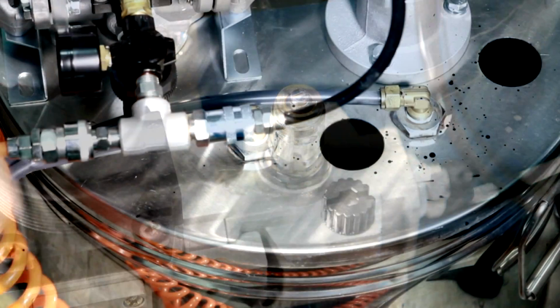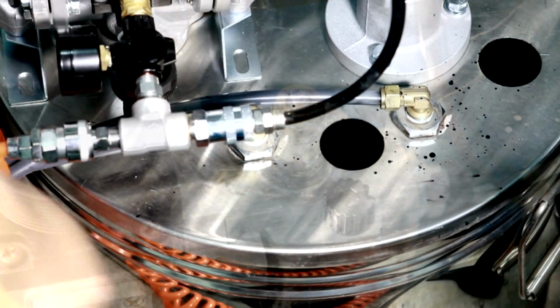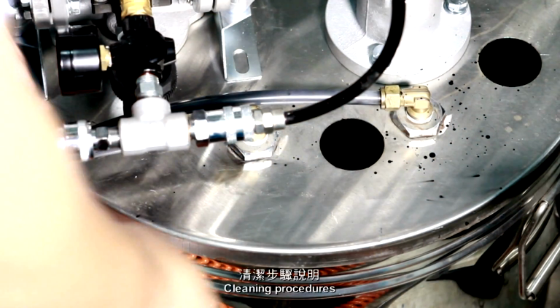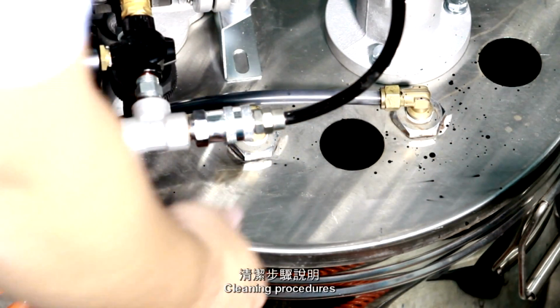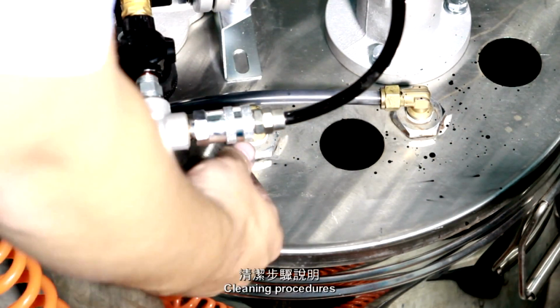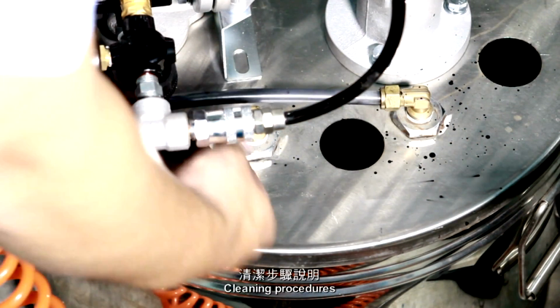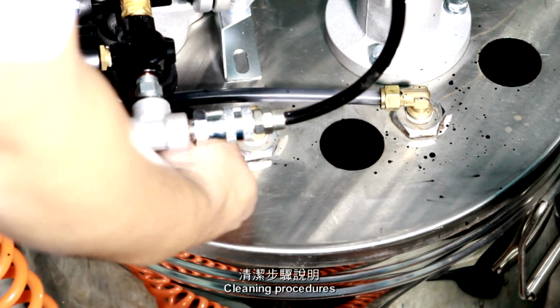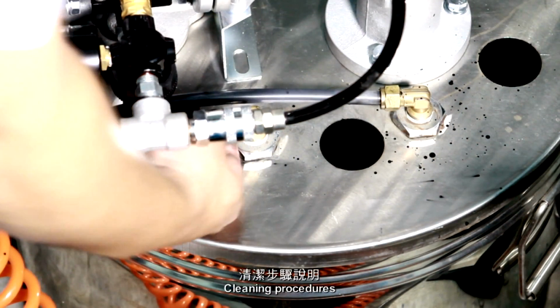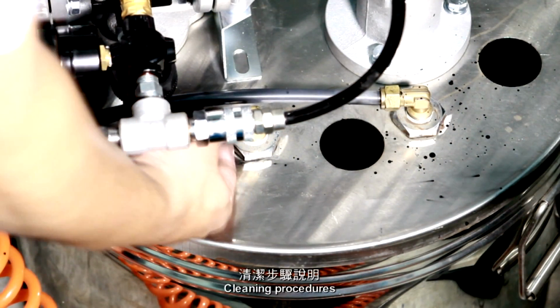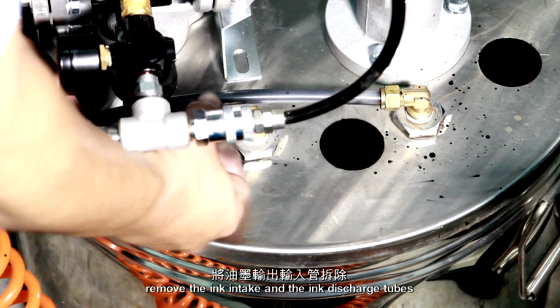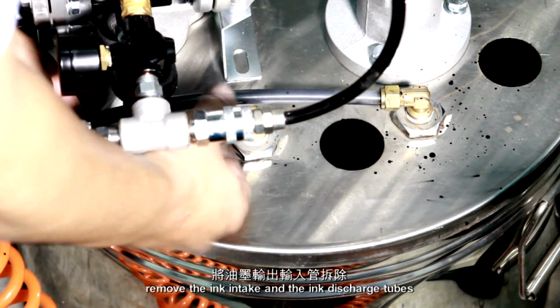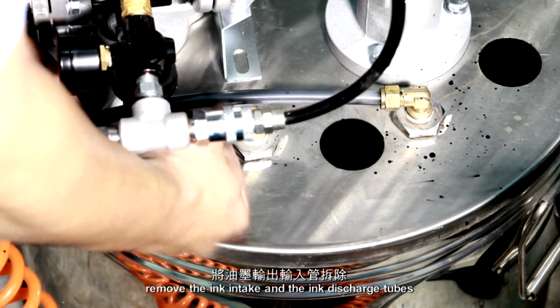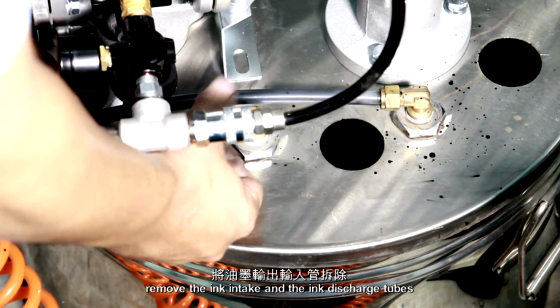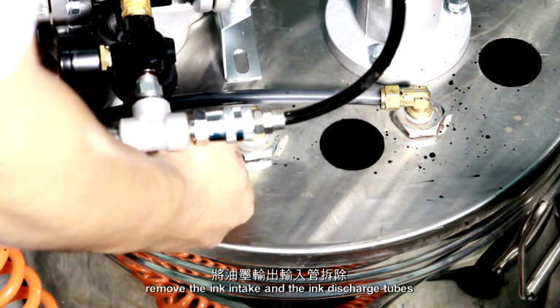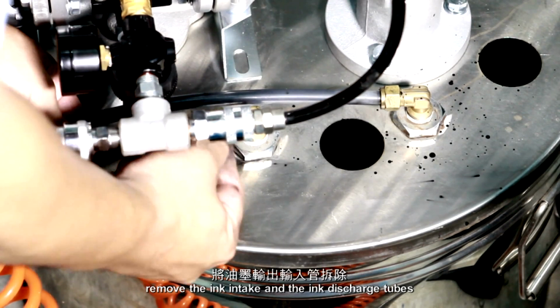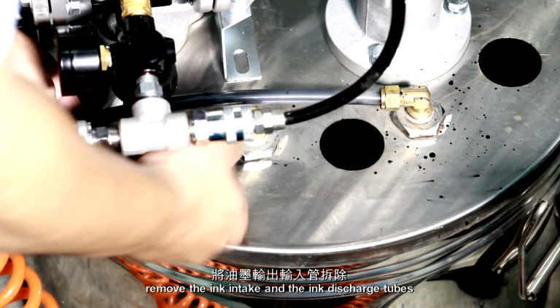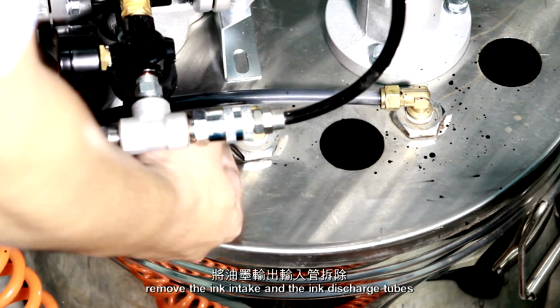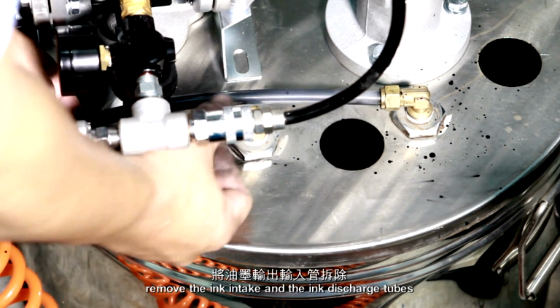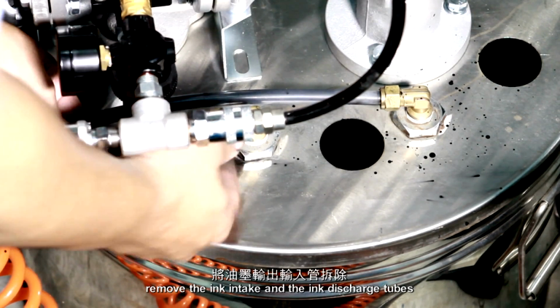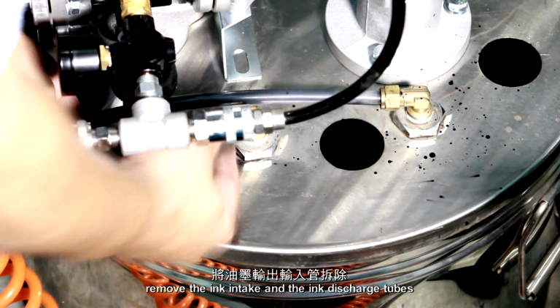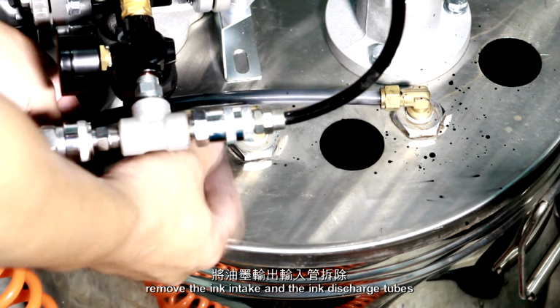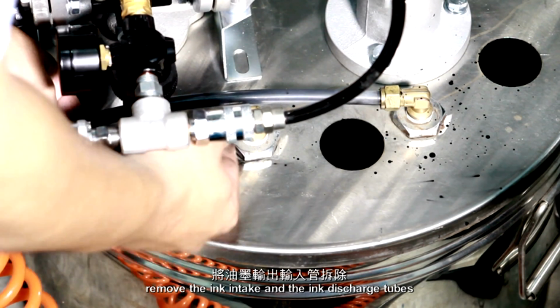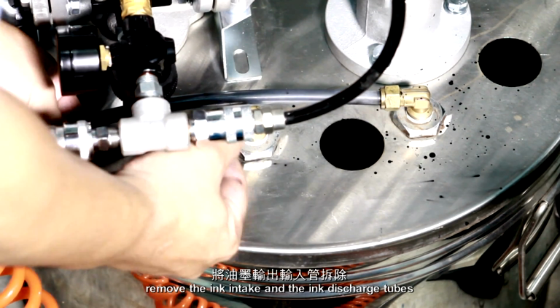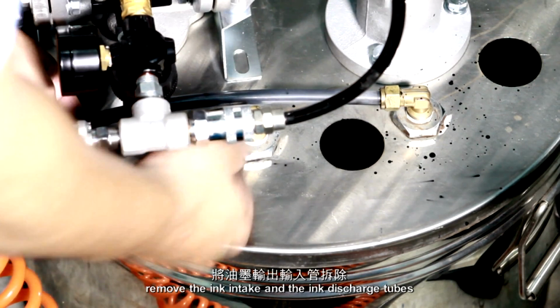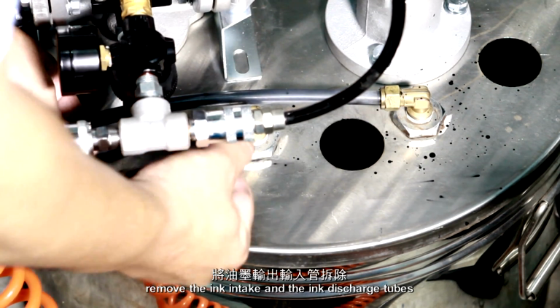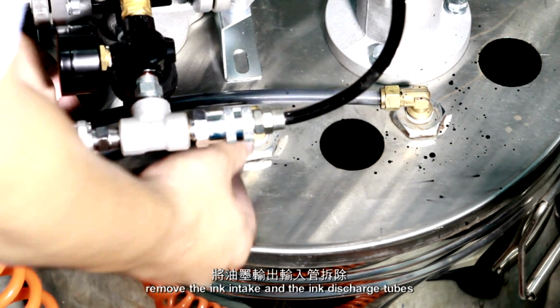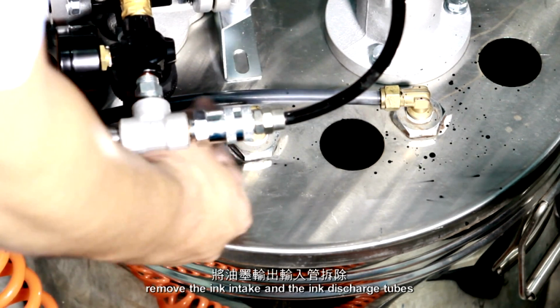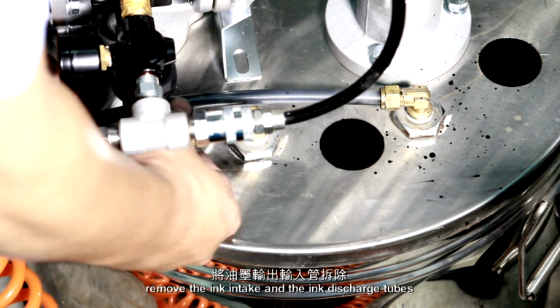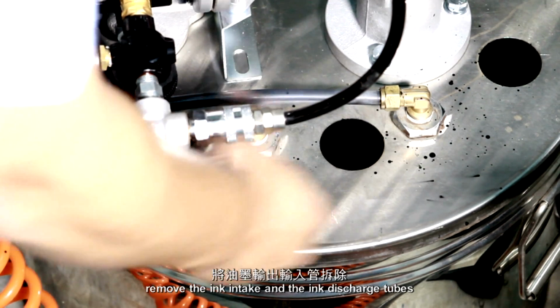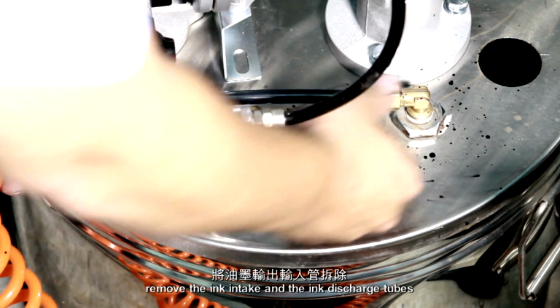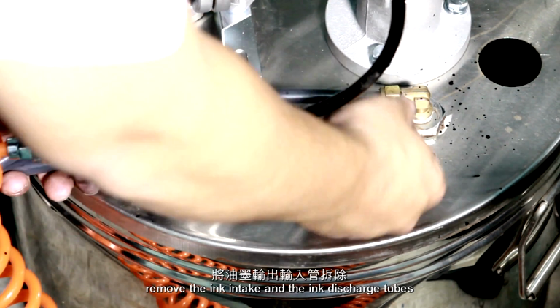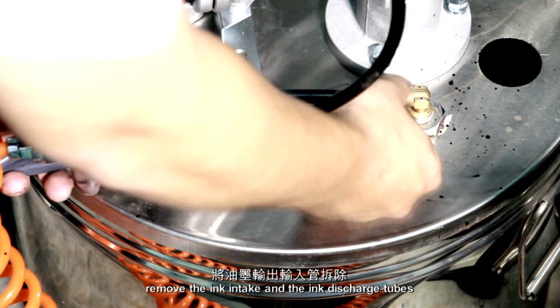Cleaning procedures. Remove the ink intake and the ink discharge tubes.